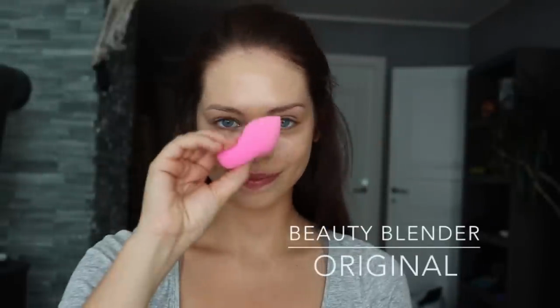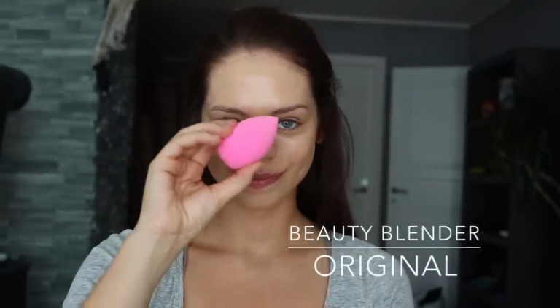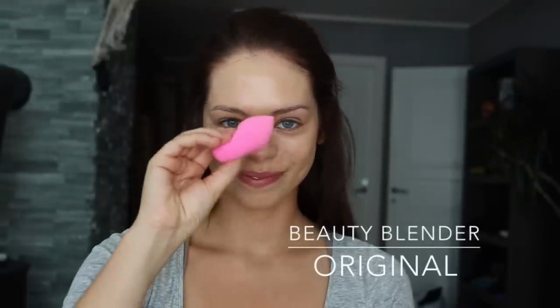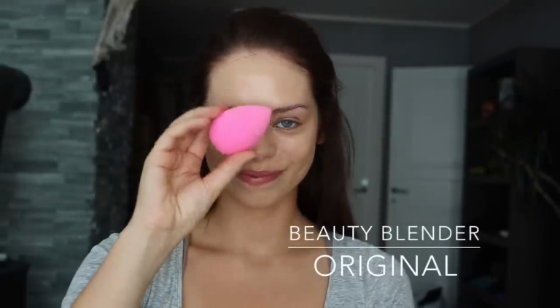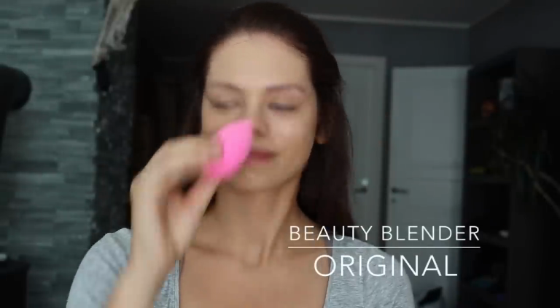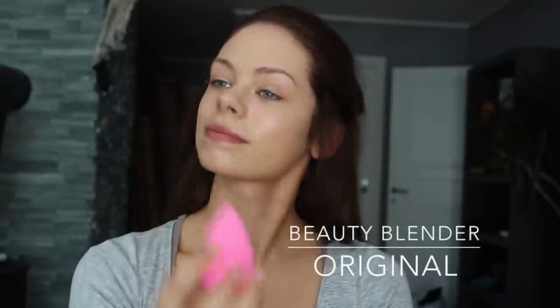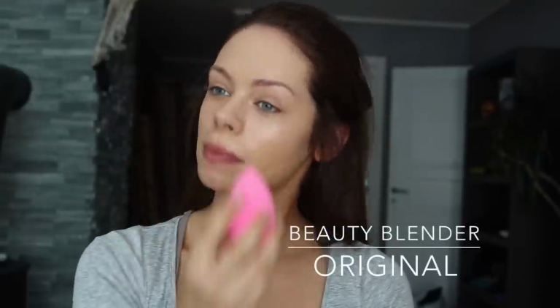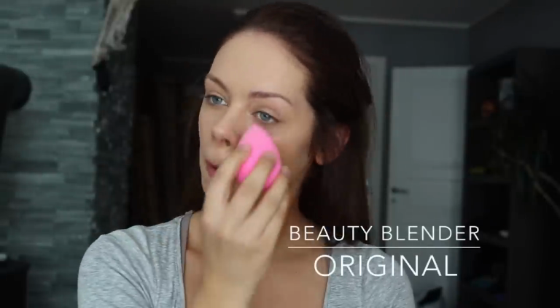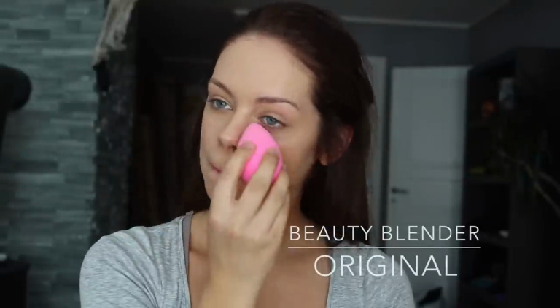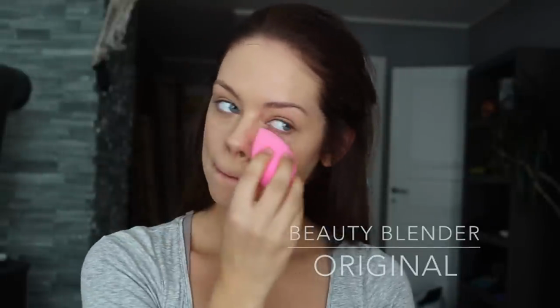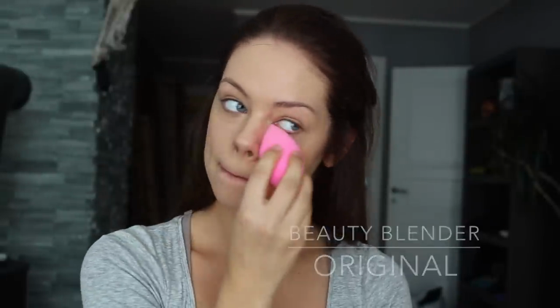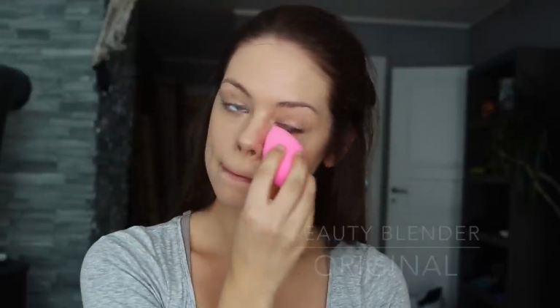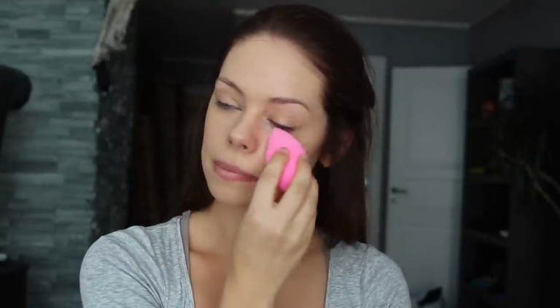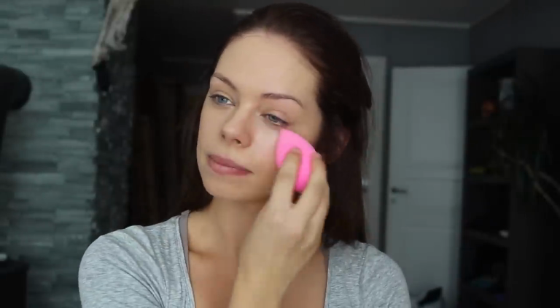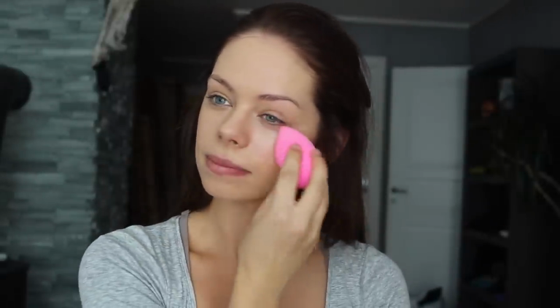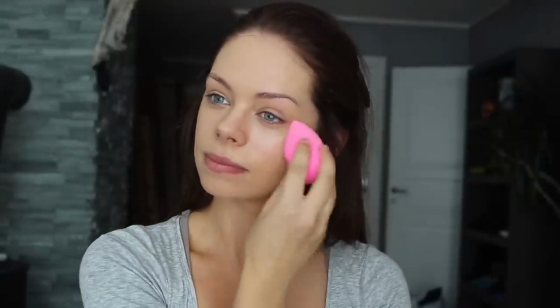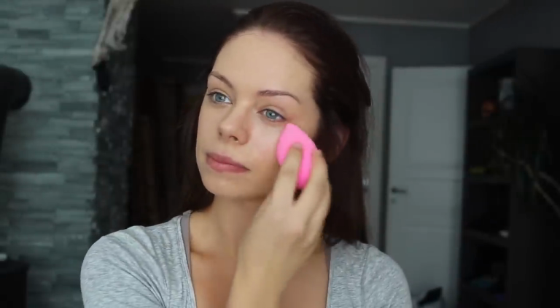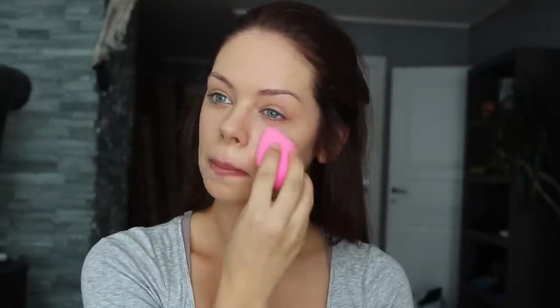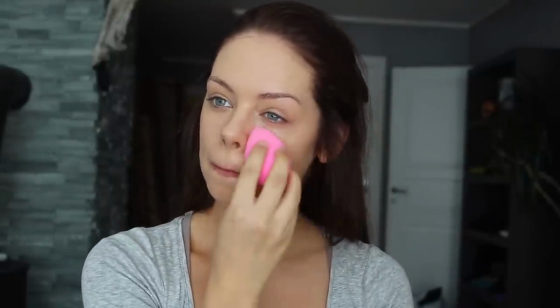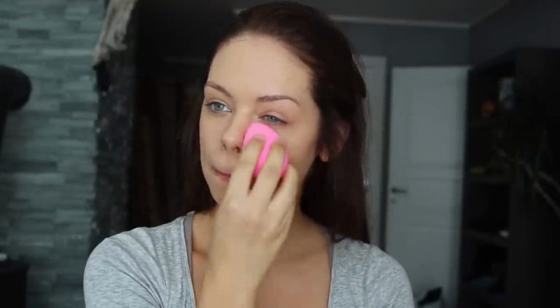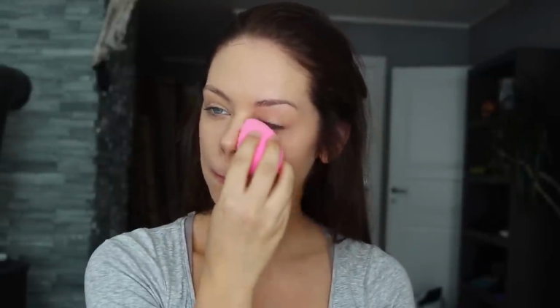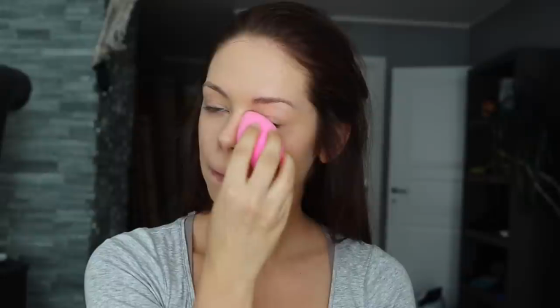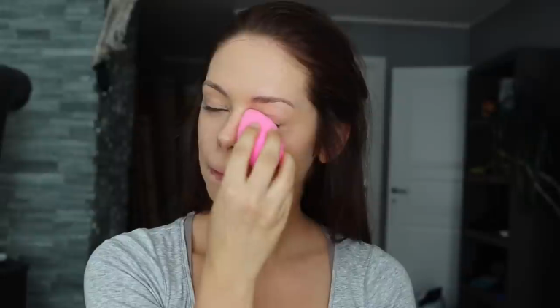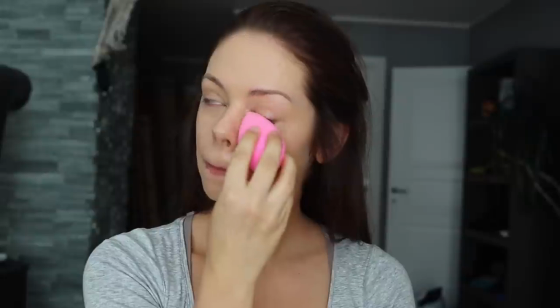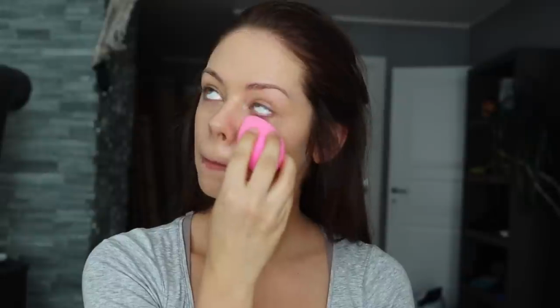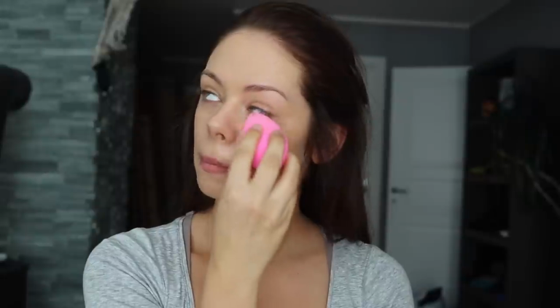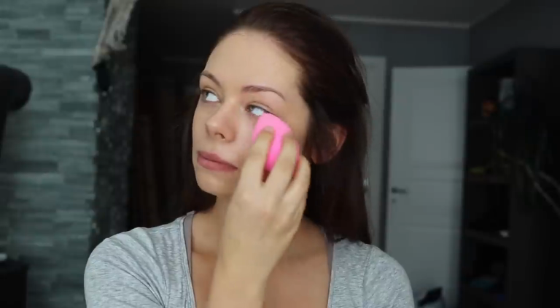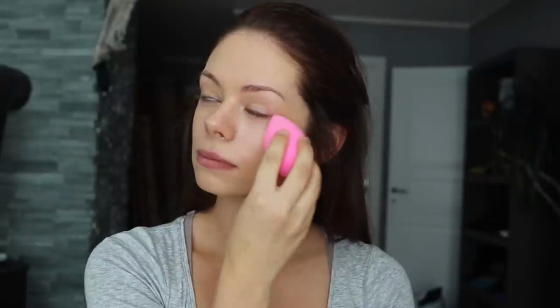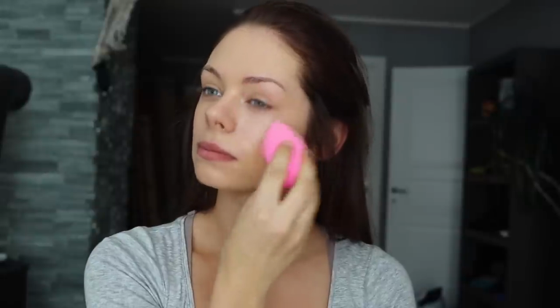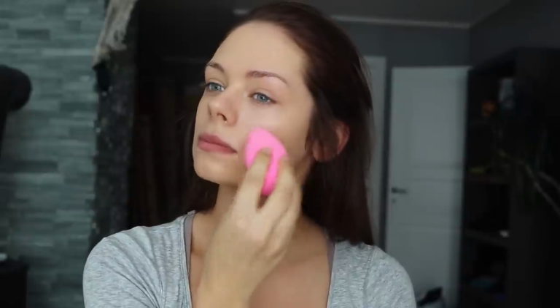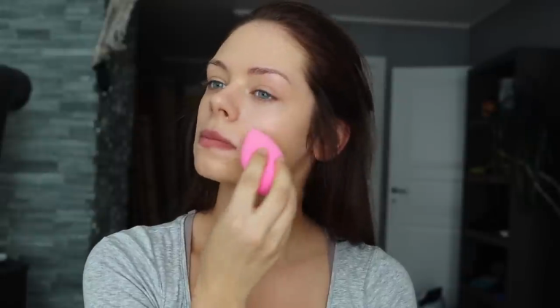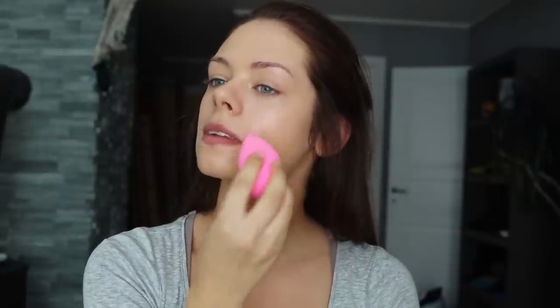Now I take my damp beauty blender and I tap it lightly on my skin to blend out the foundation.